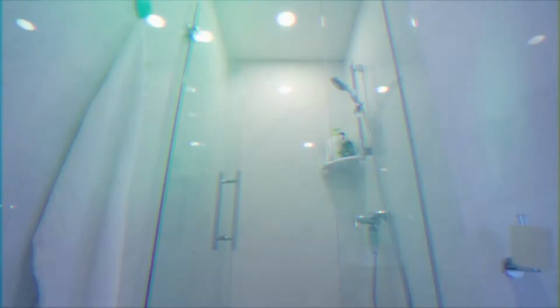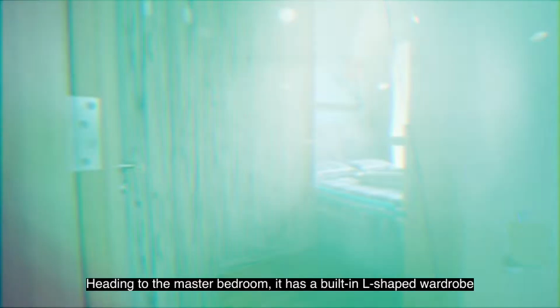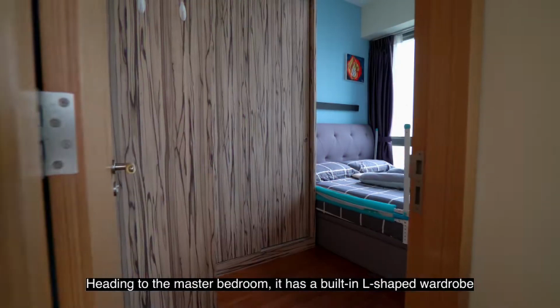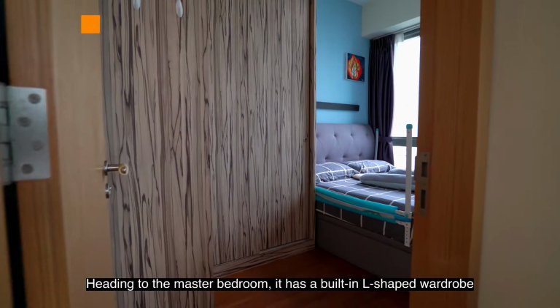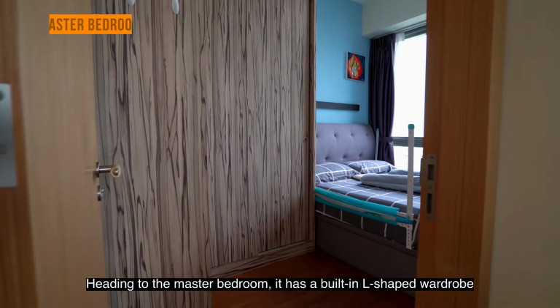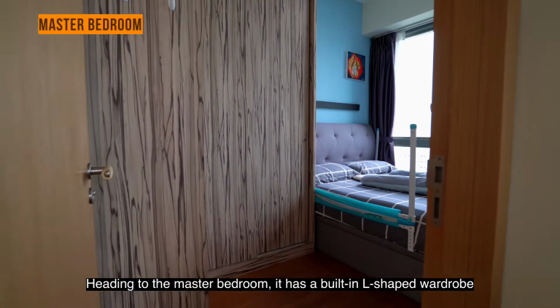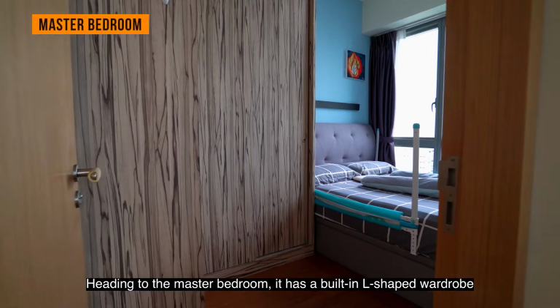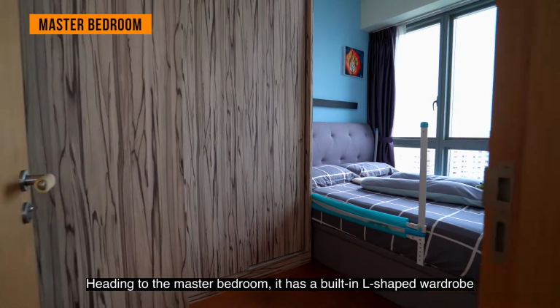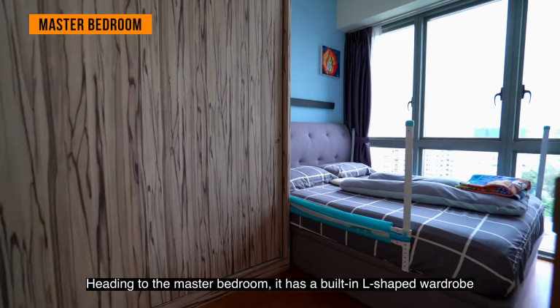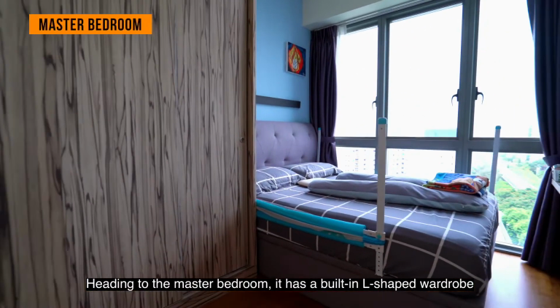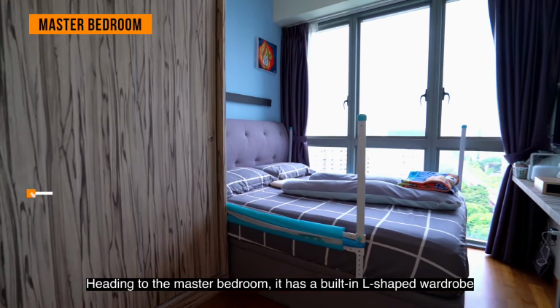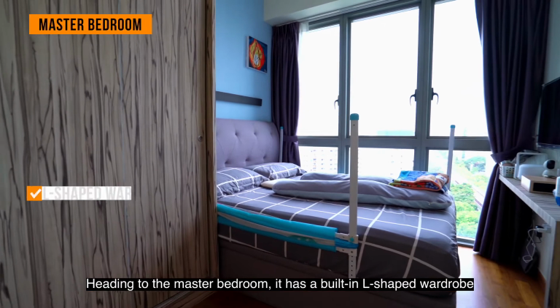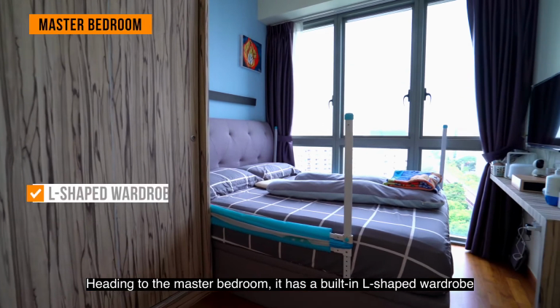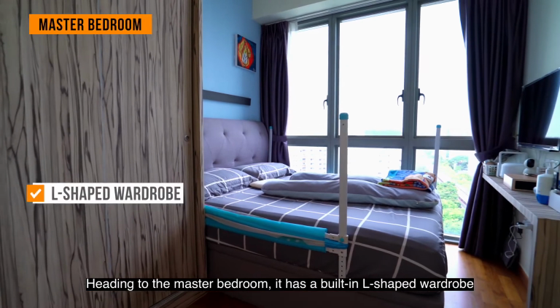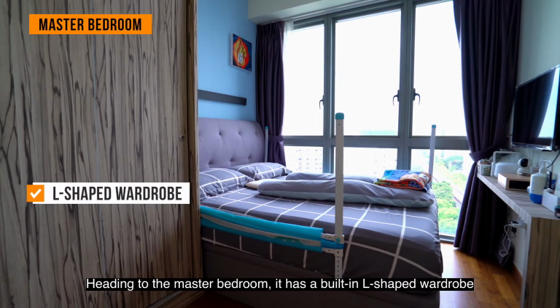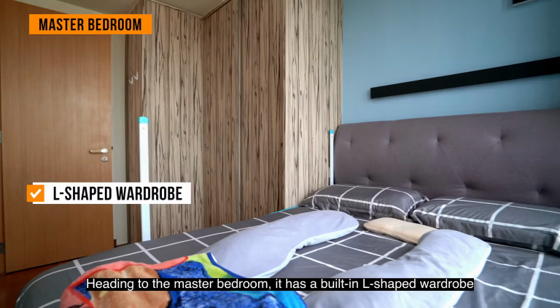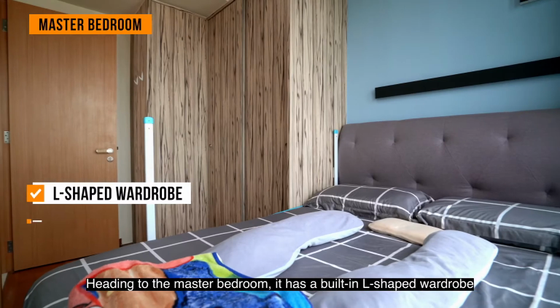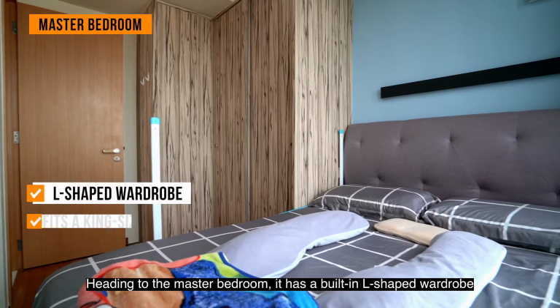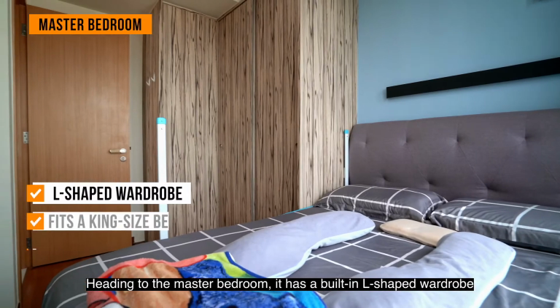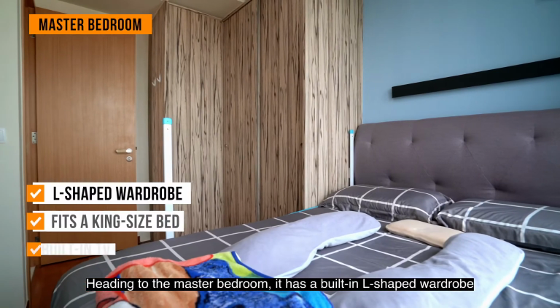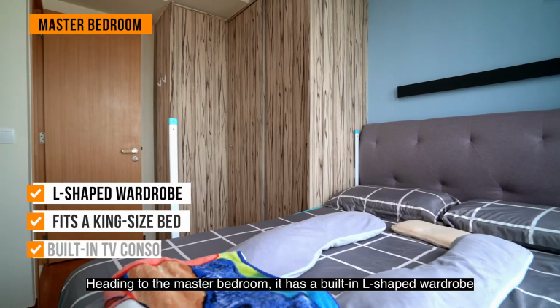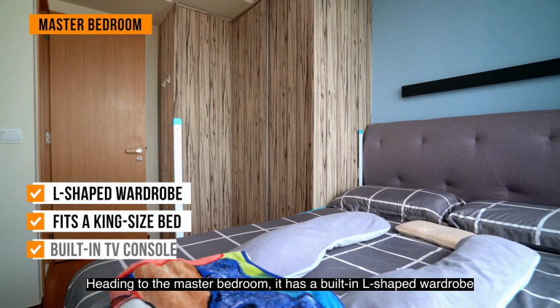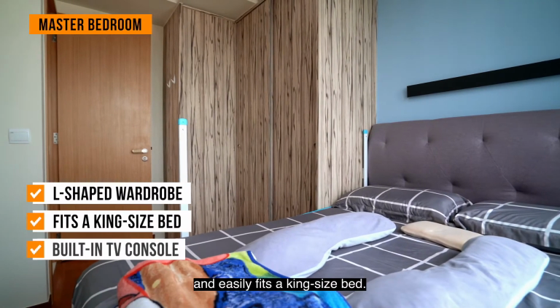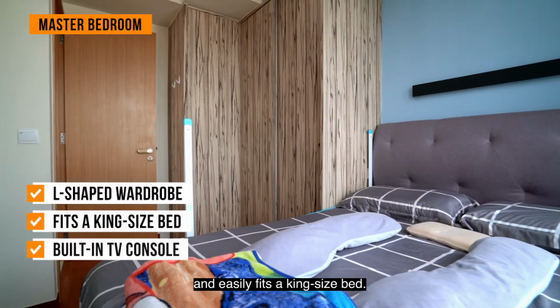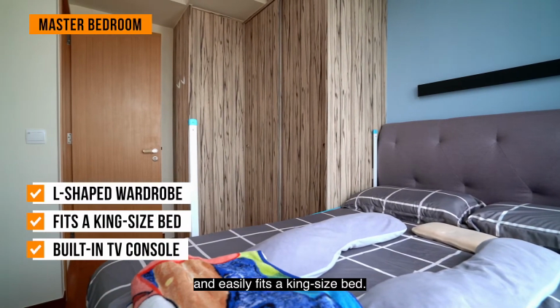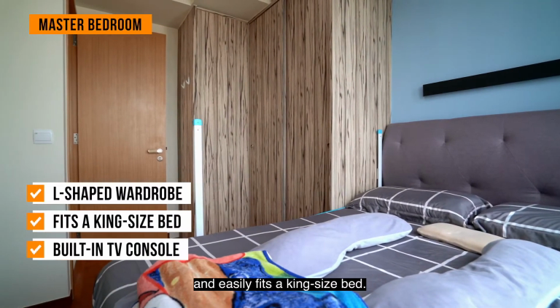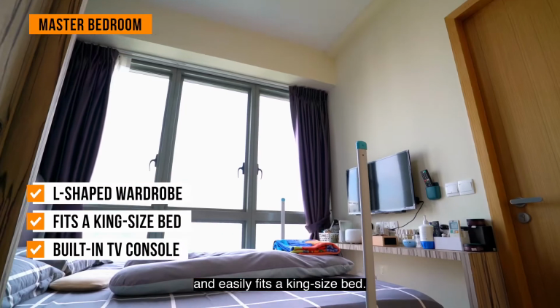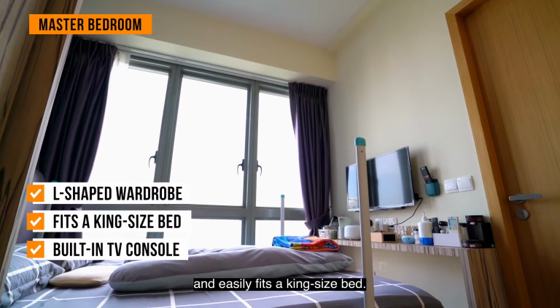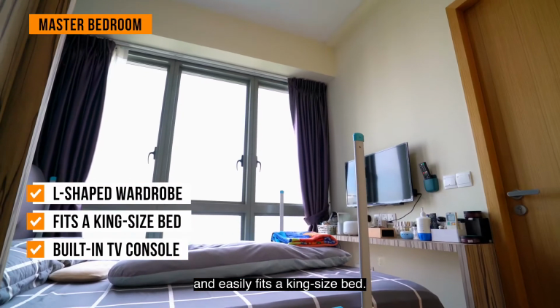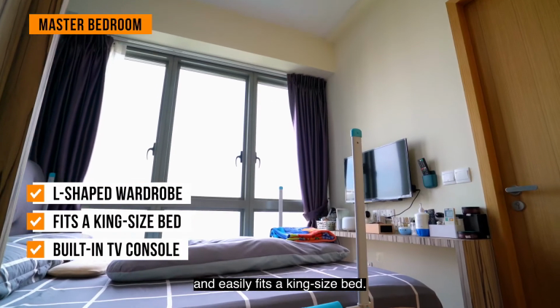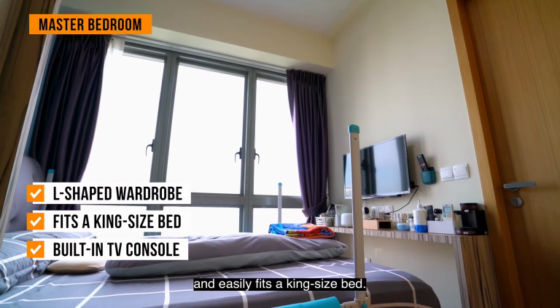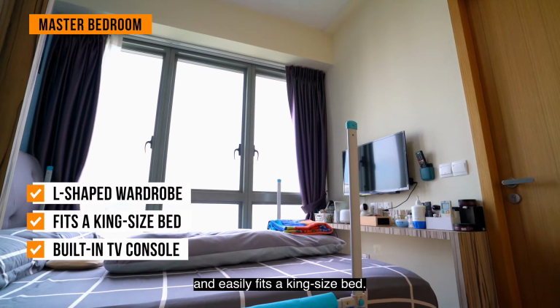Heading to the master bedroom, it has a built-in L-shaped wardrobe and easily fits a king-size bed.